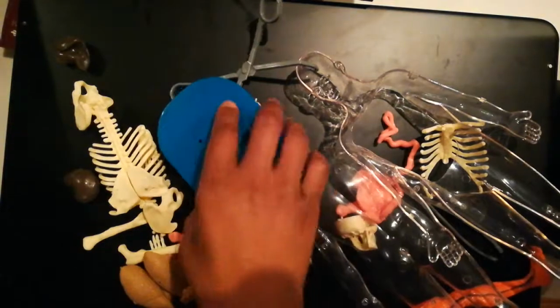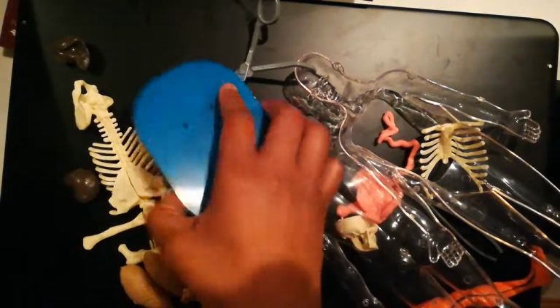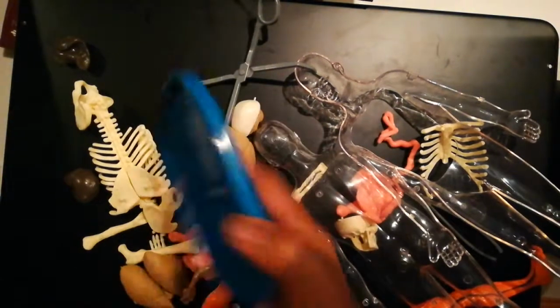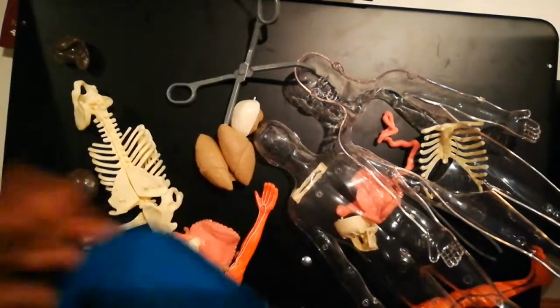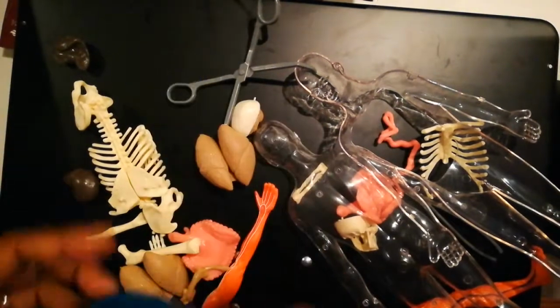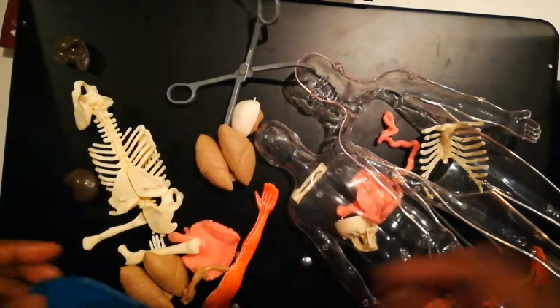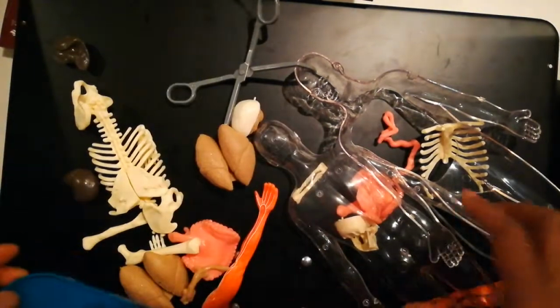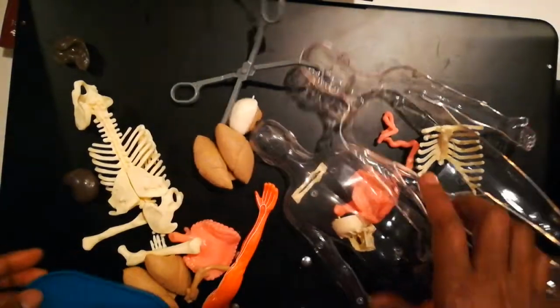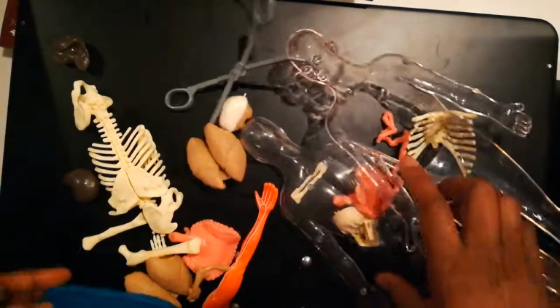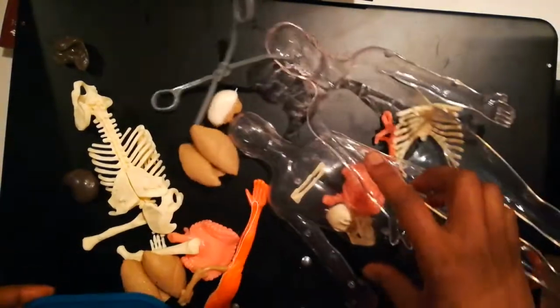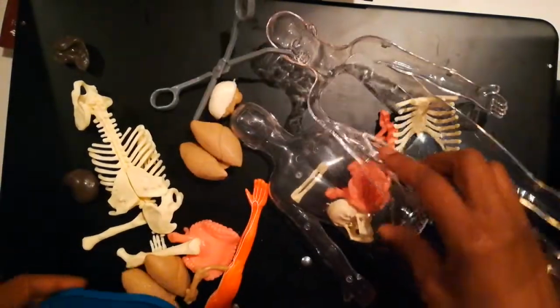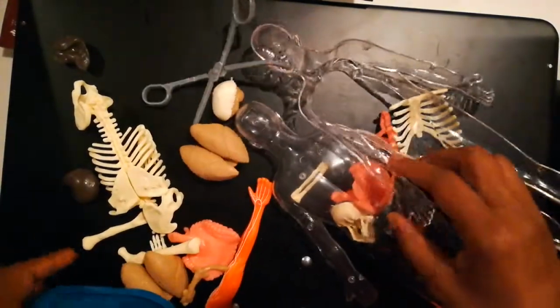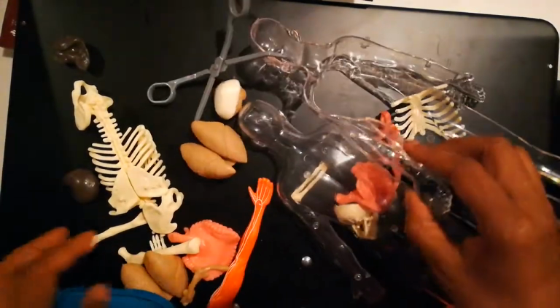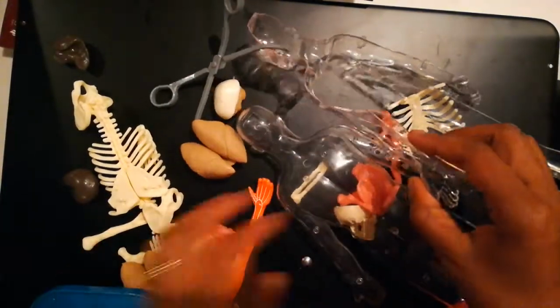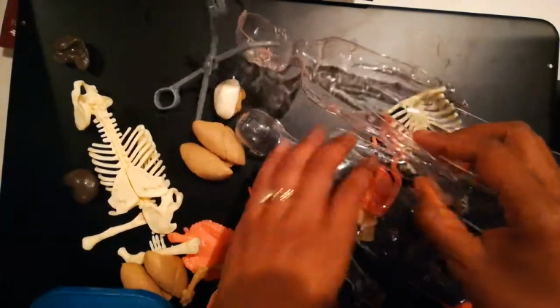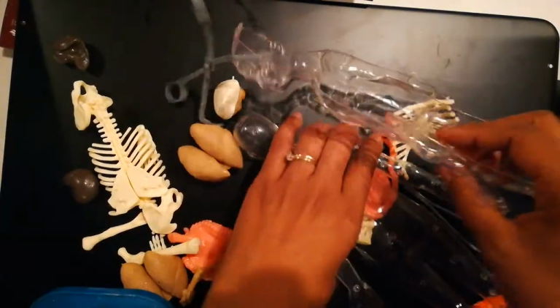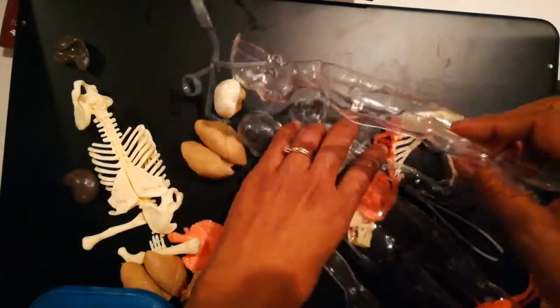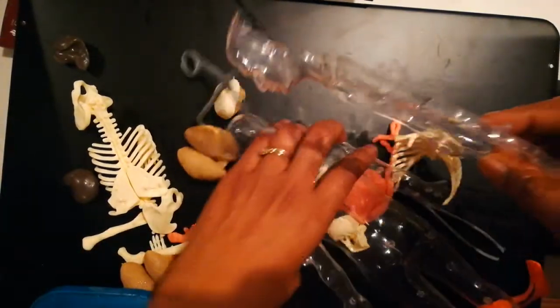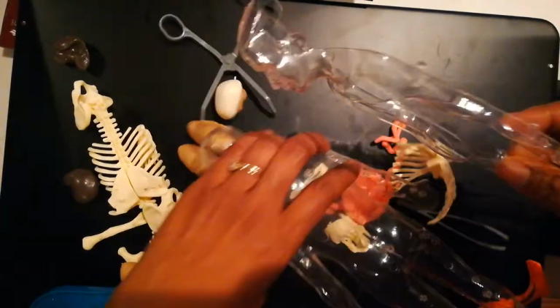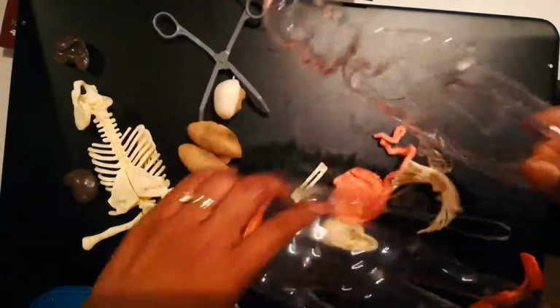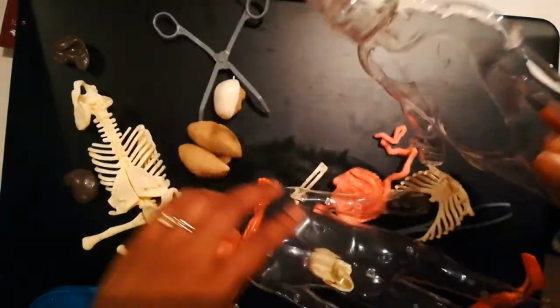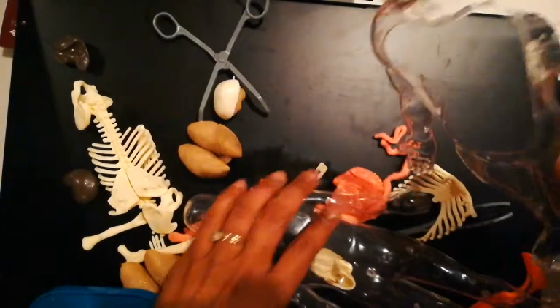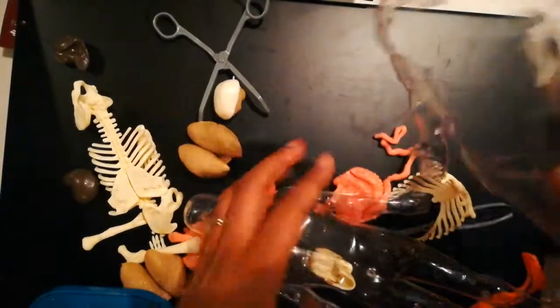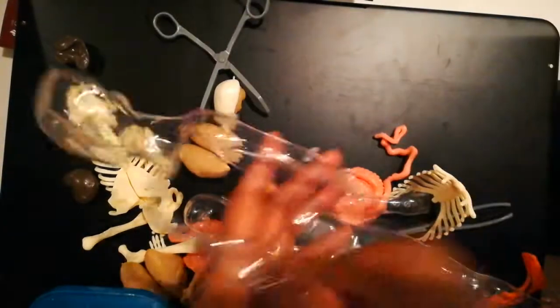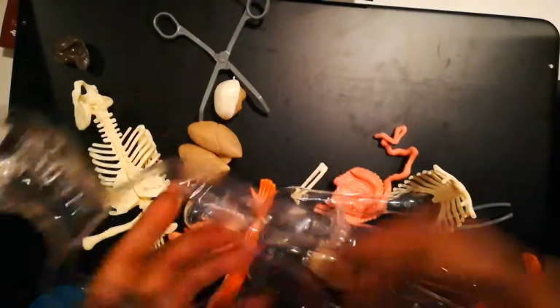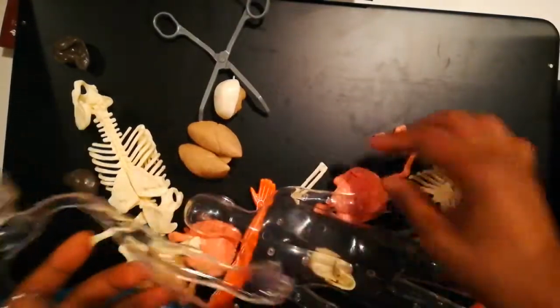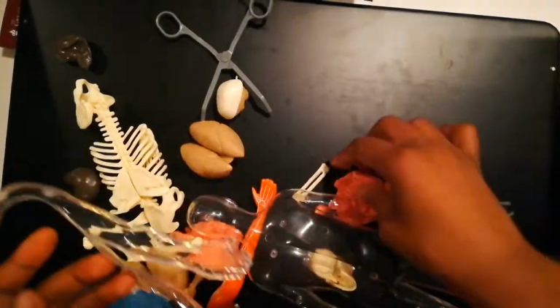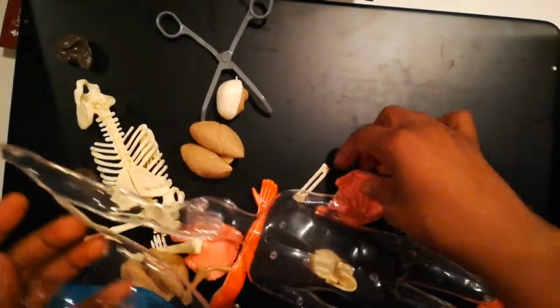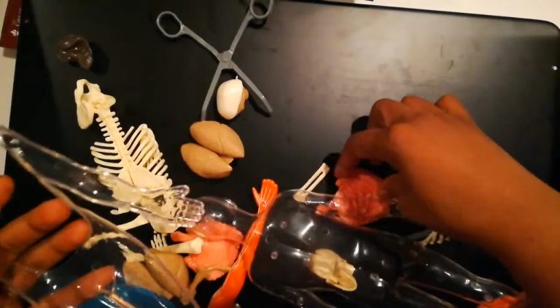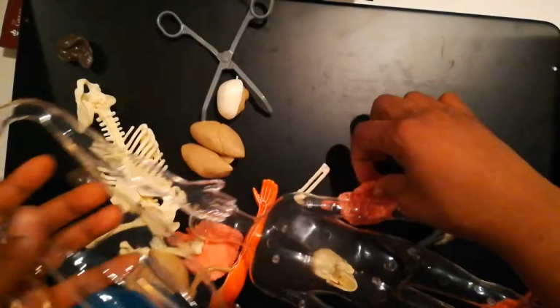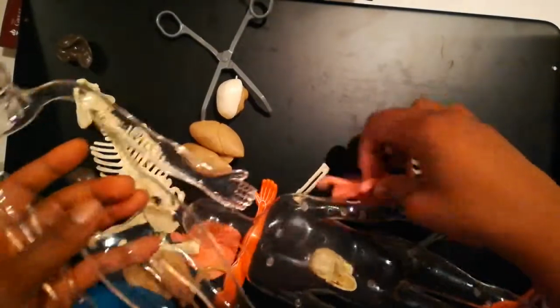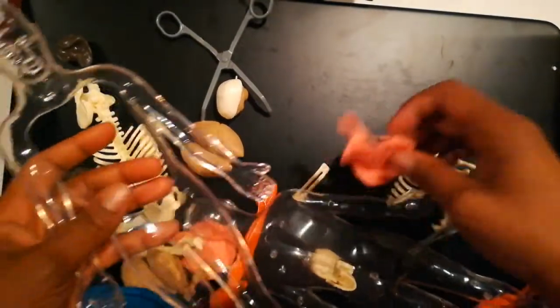The cool thing is — let me show you how it looks. I told you it's messy; I just threw everything out of the box. Homeschool is not always nice and neat.